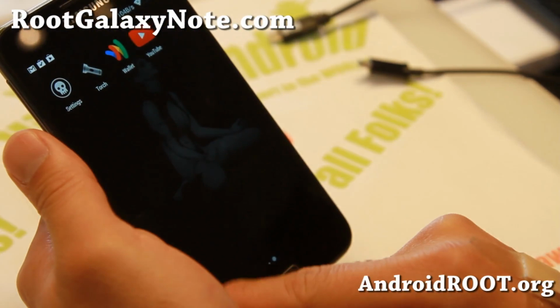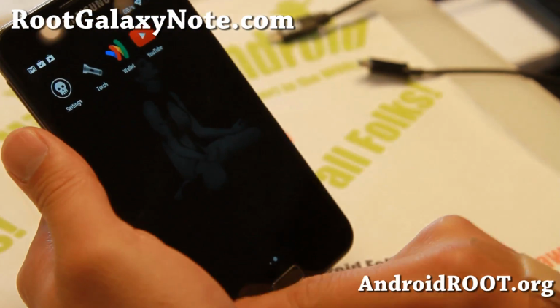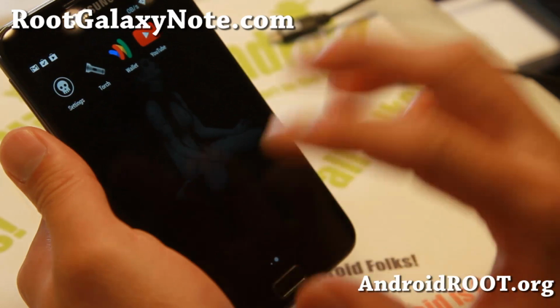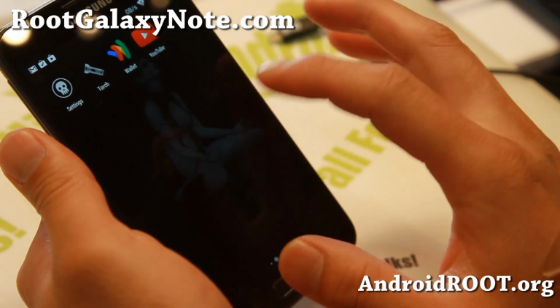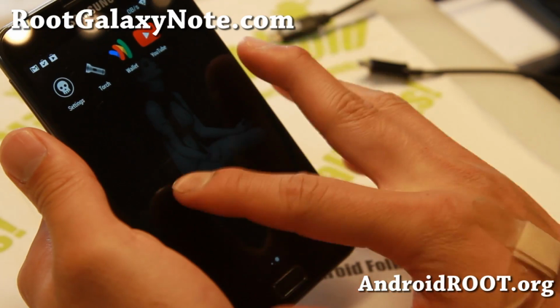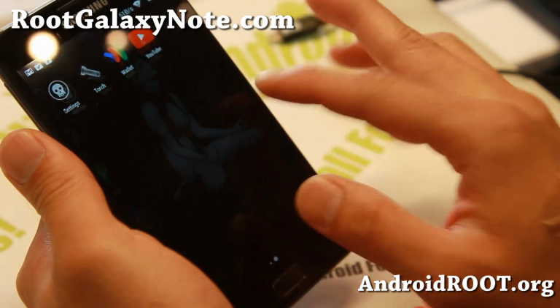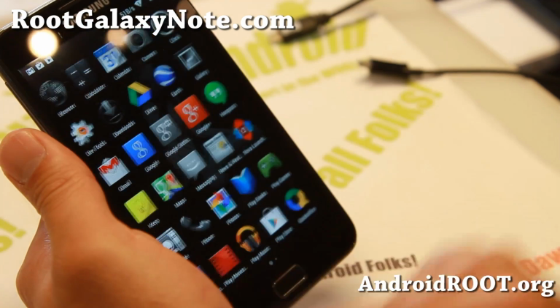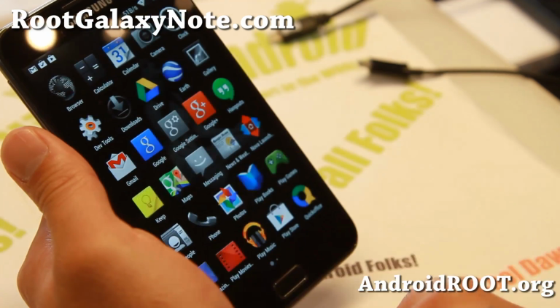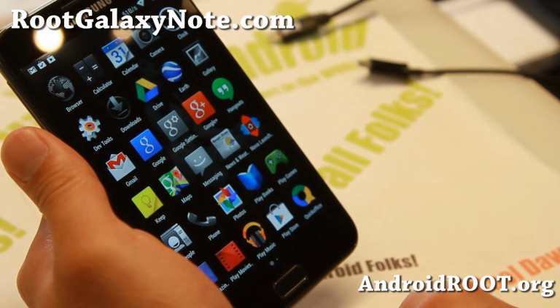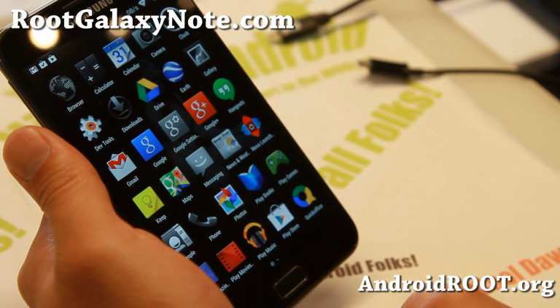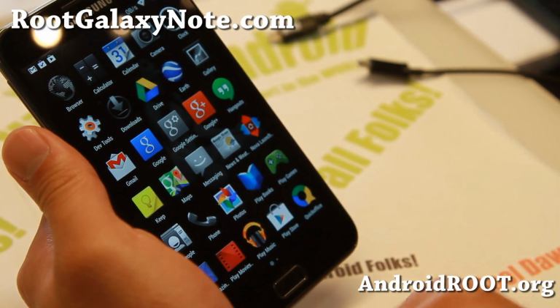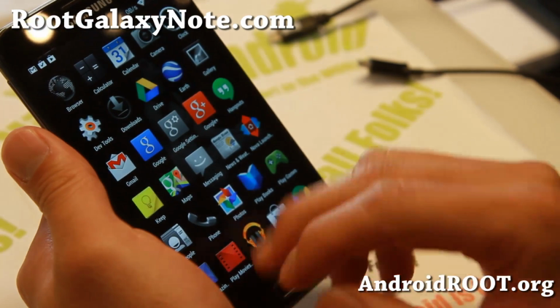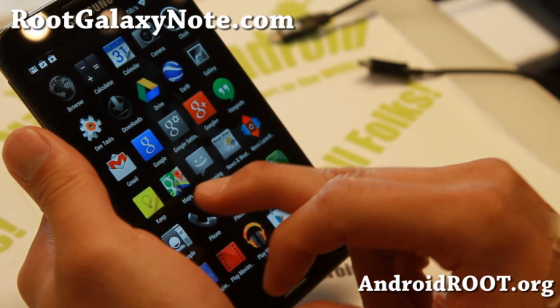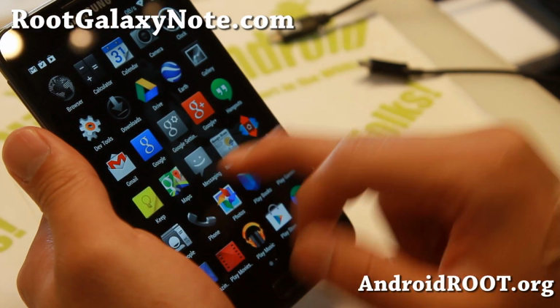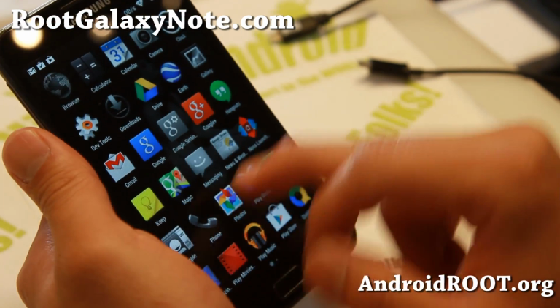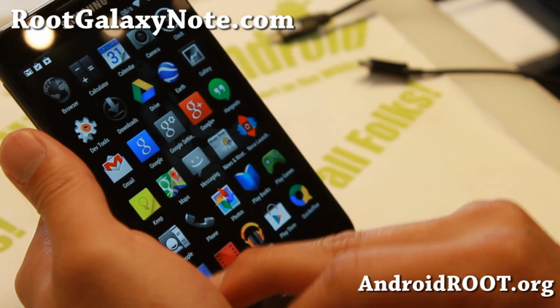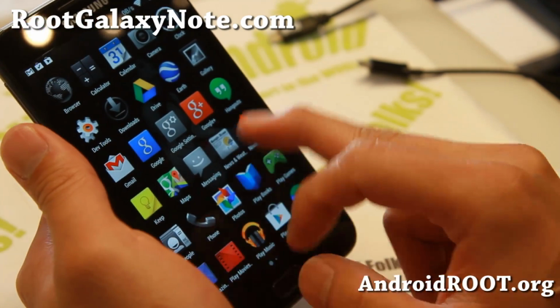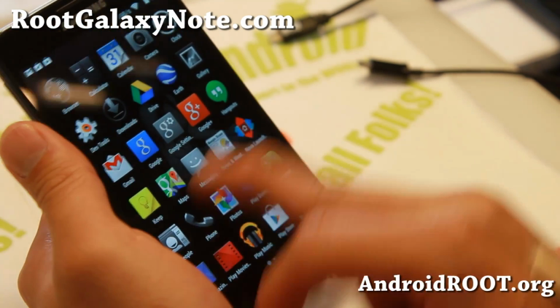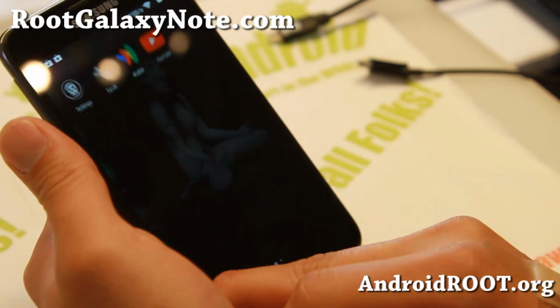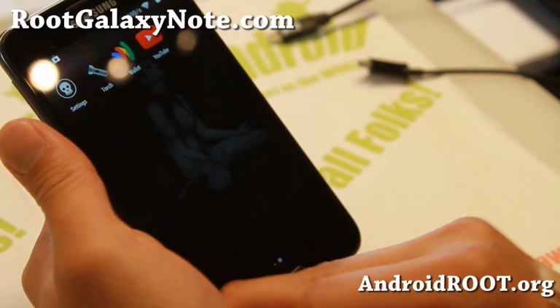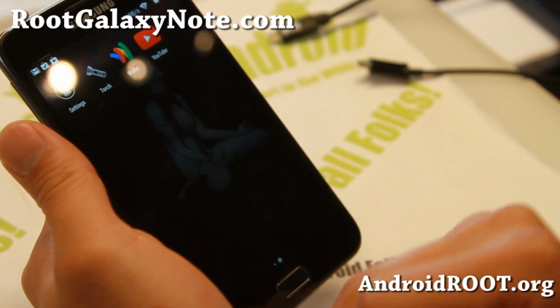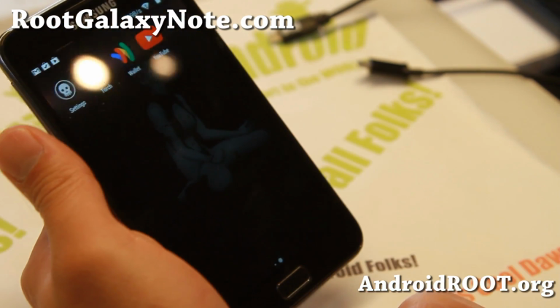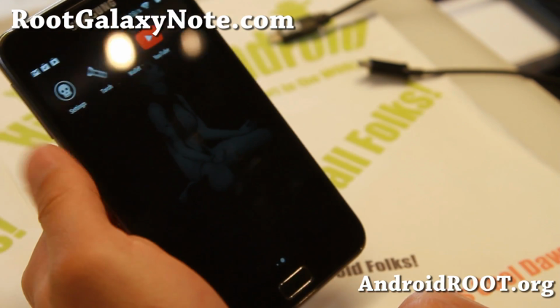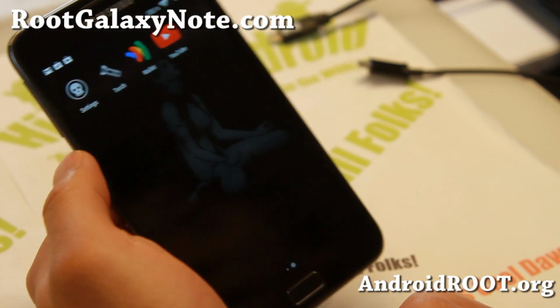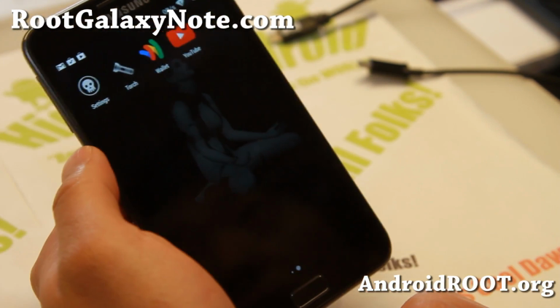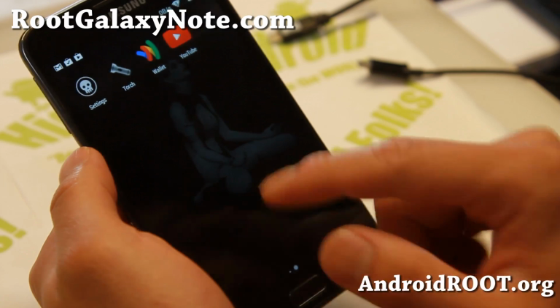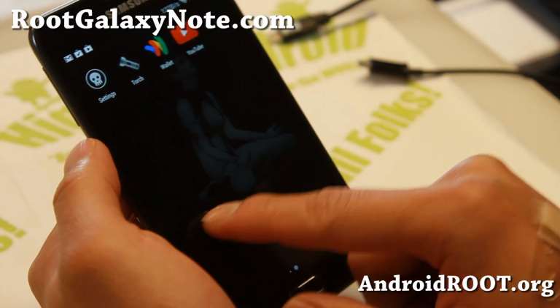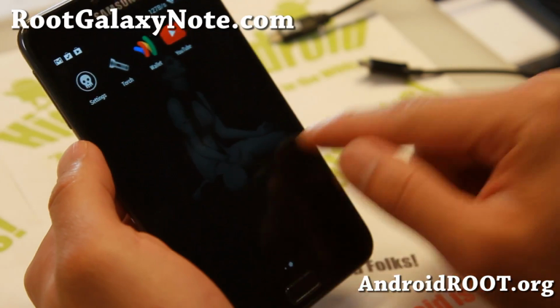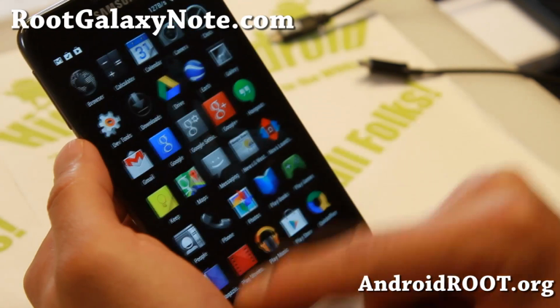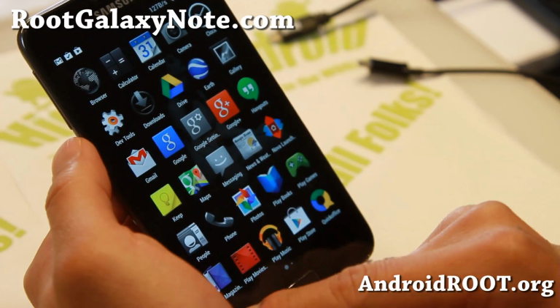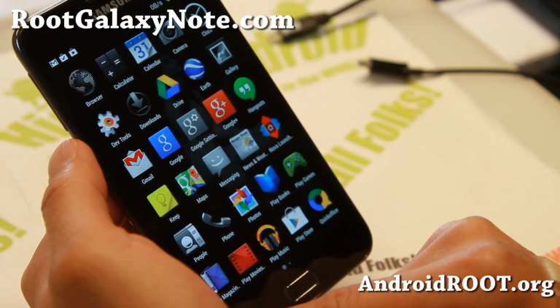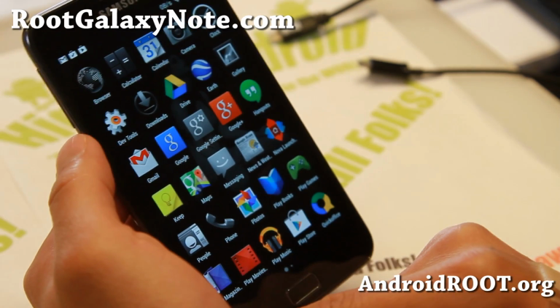Anyway, I'm not an expert at stocks, but if you have any good stock advice, don't forget to send it to me on my Google+, Twitter, or Facebook.